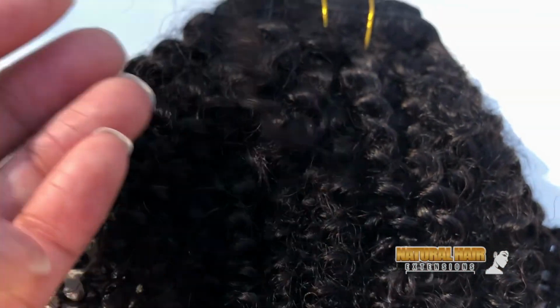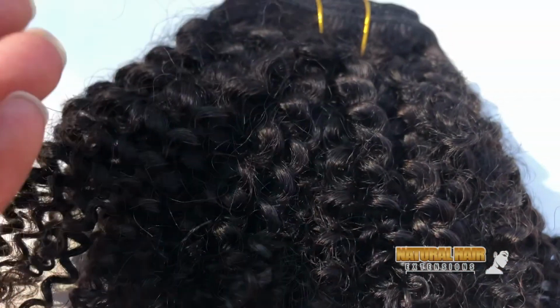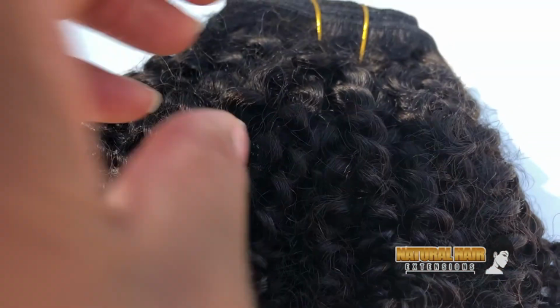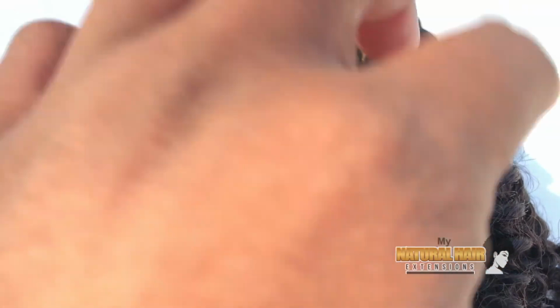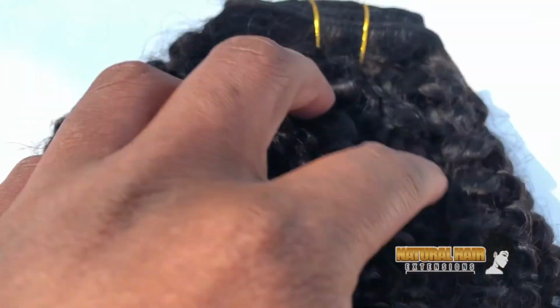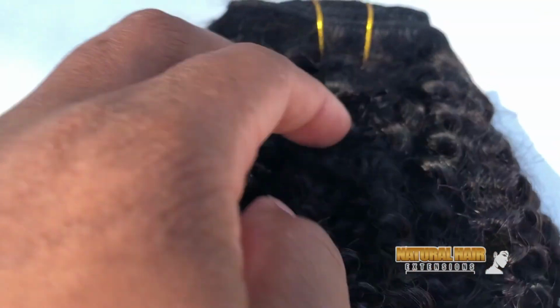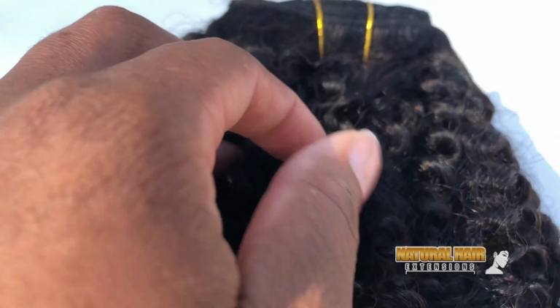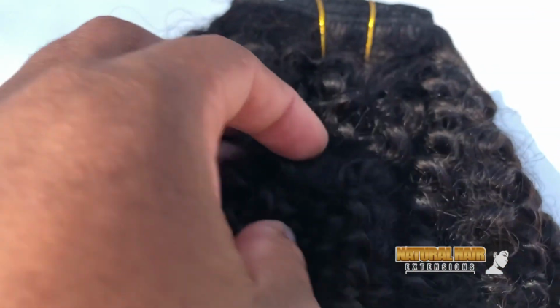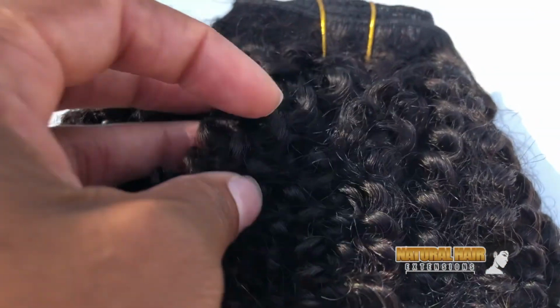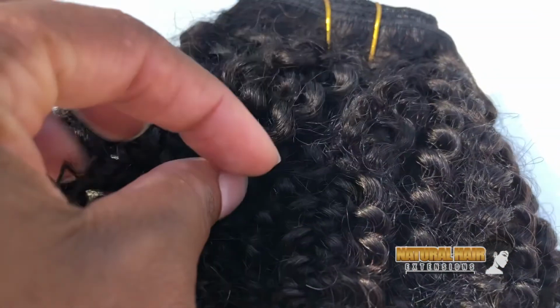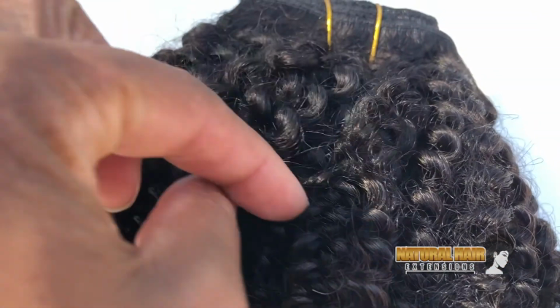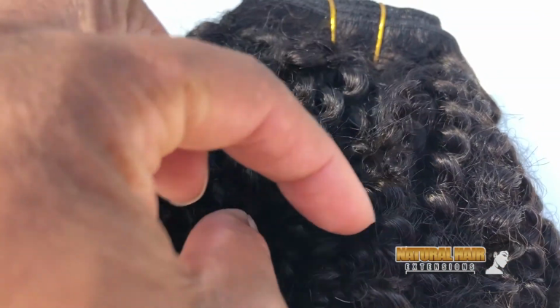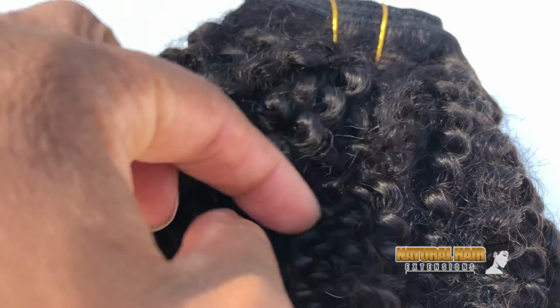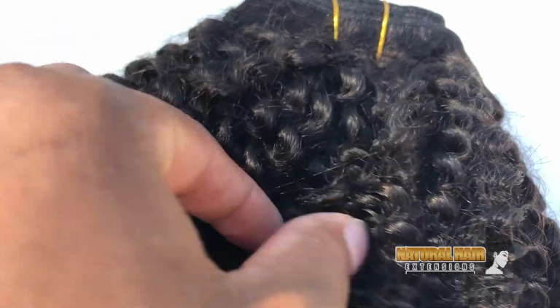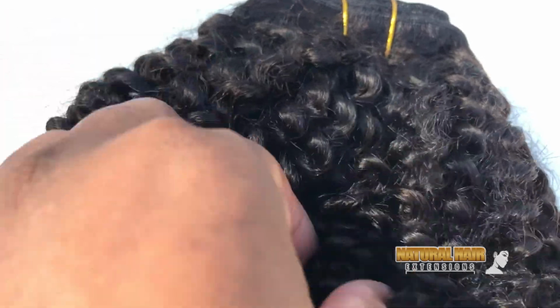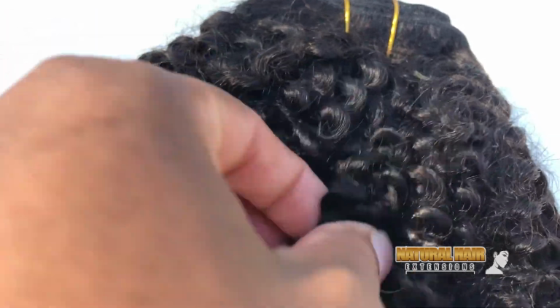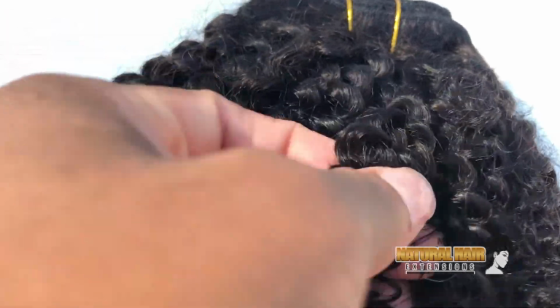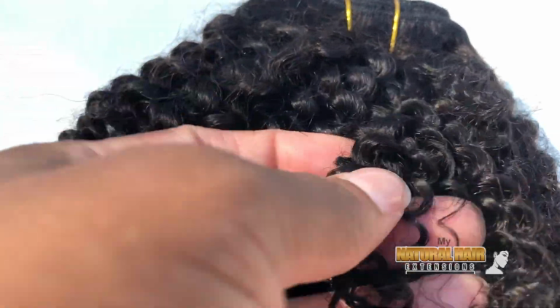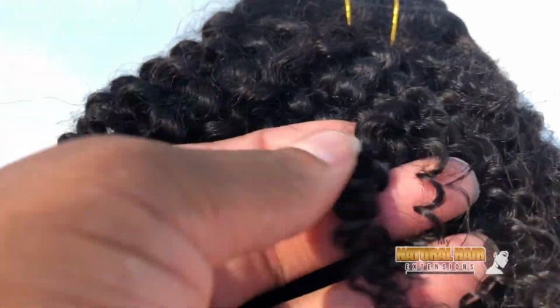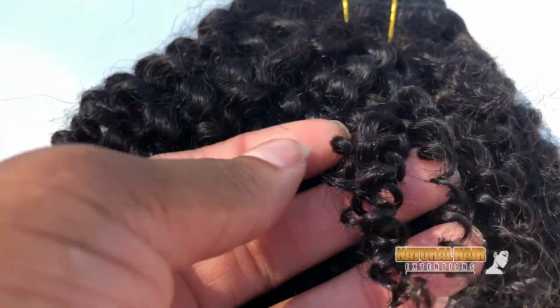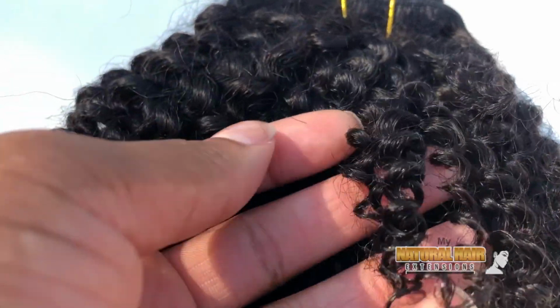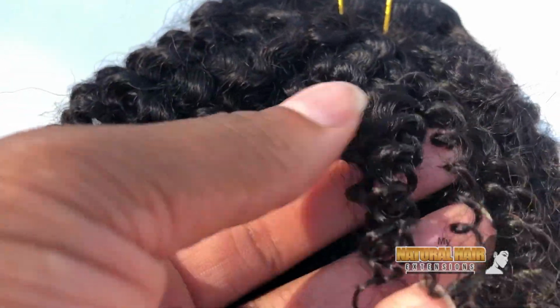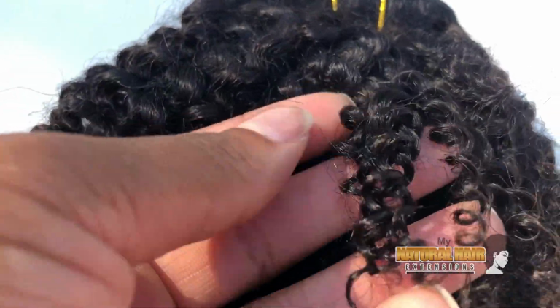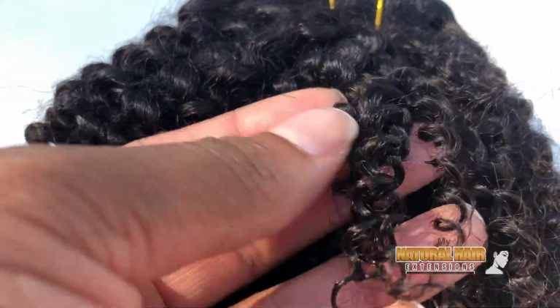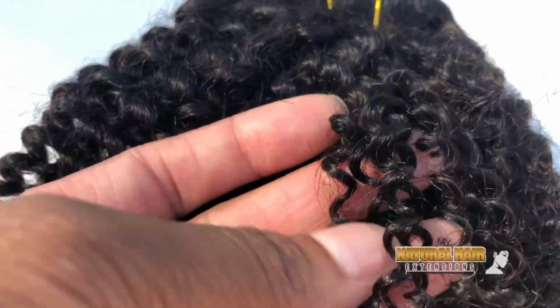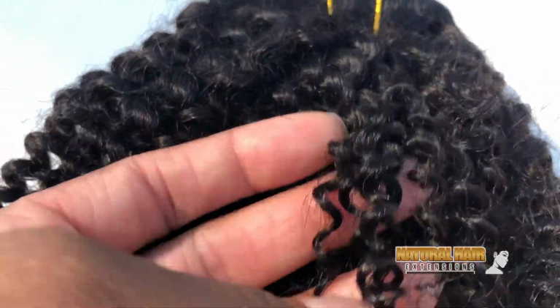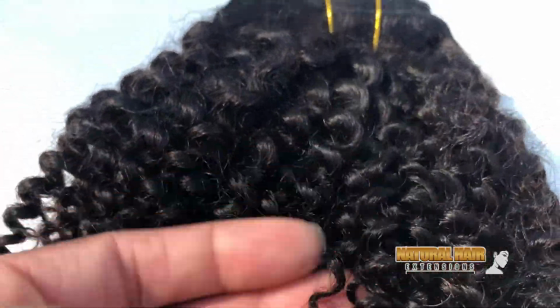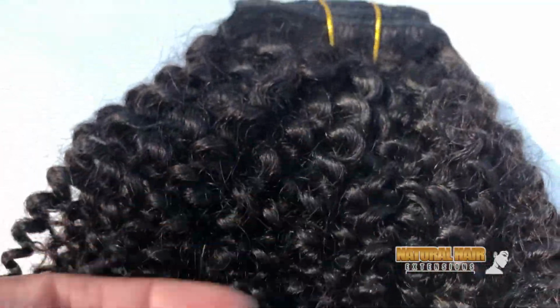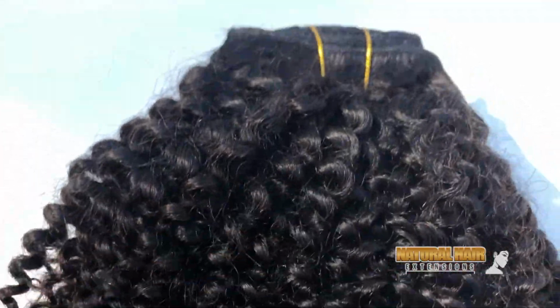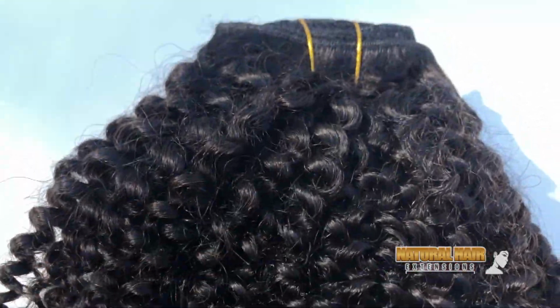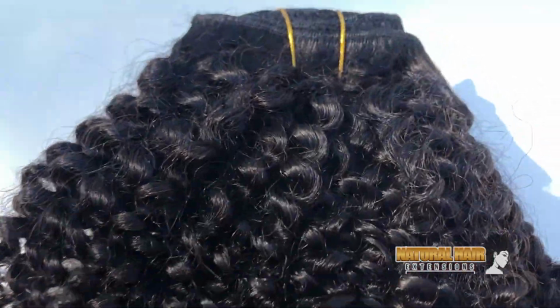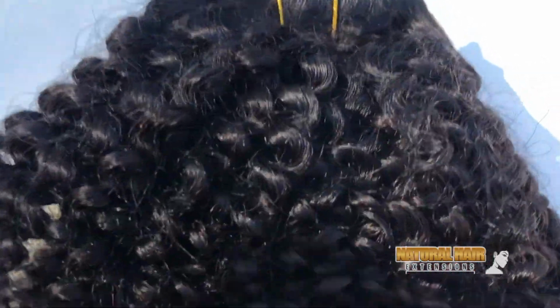So, if you are natural and have type 4A curls, we definitely recommend this texture.